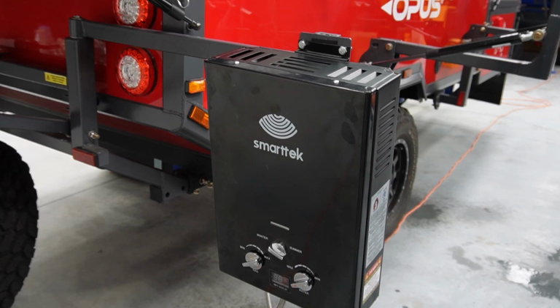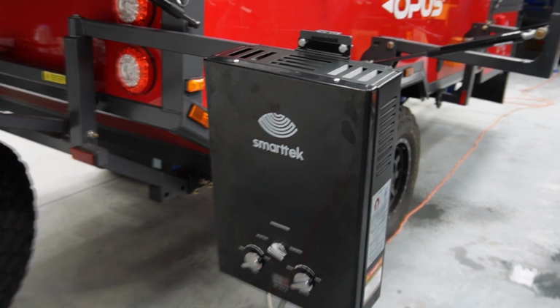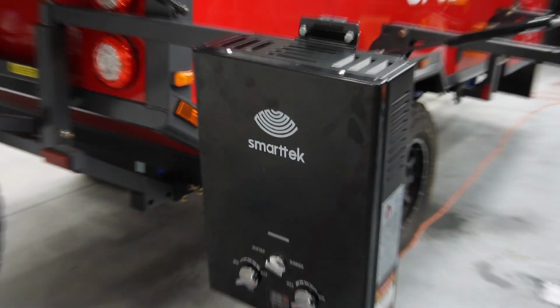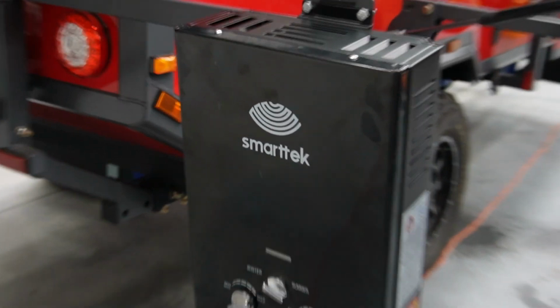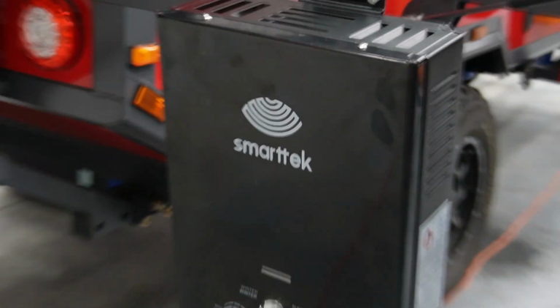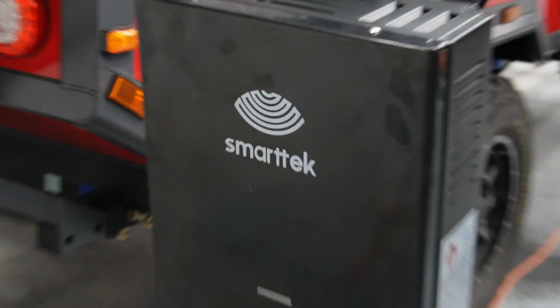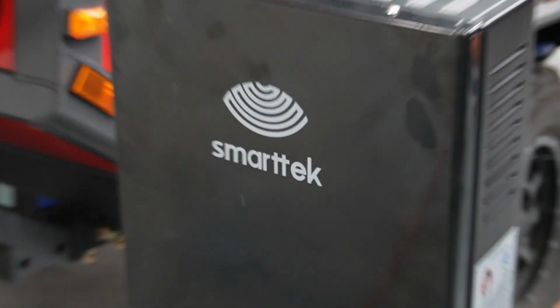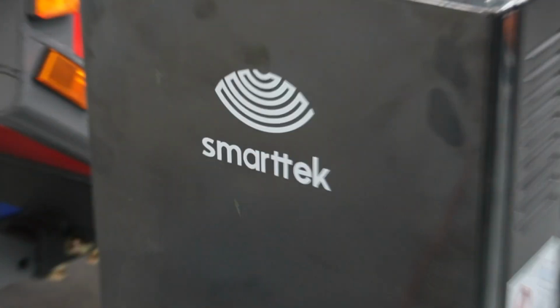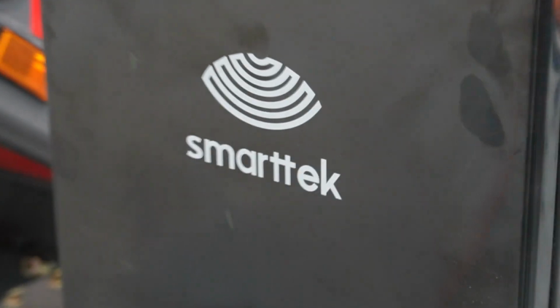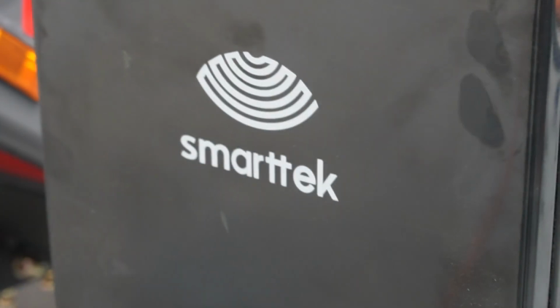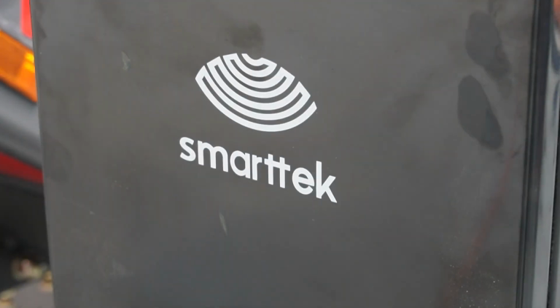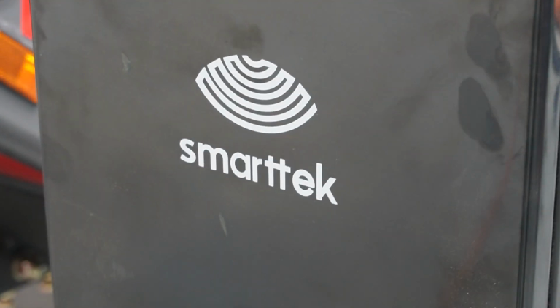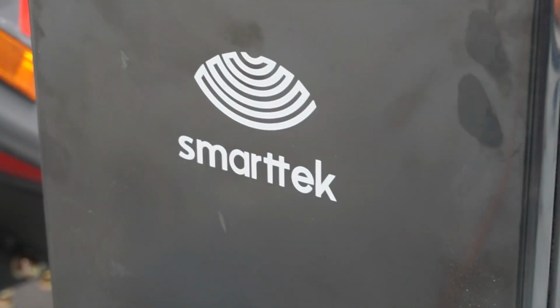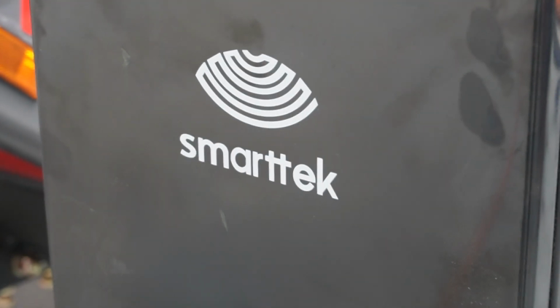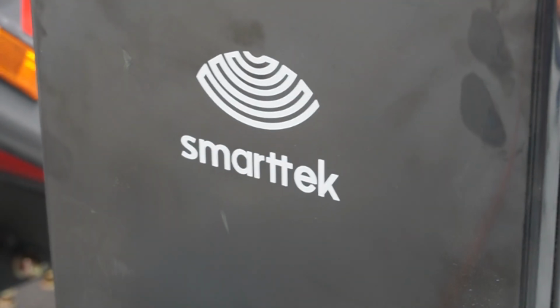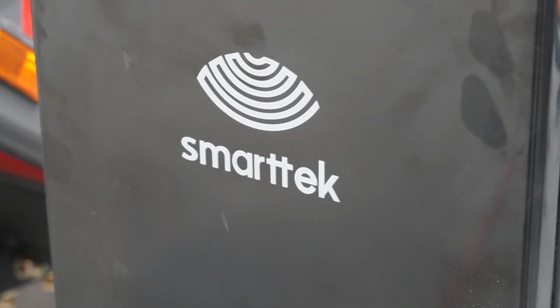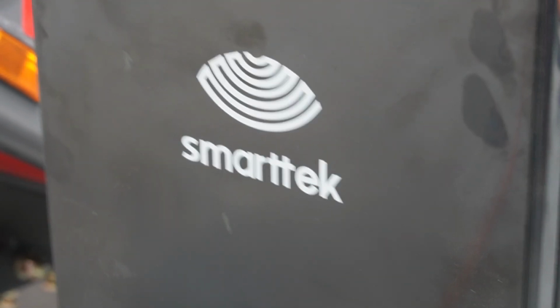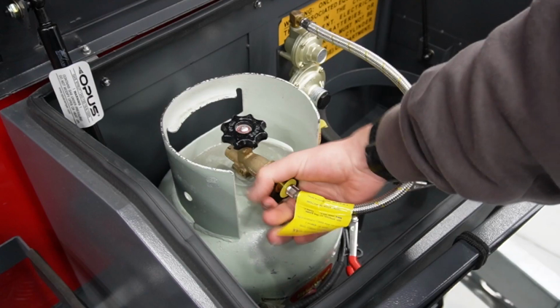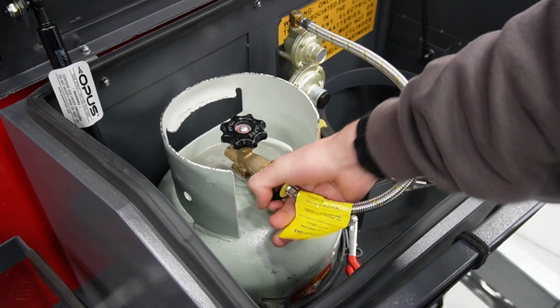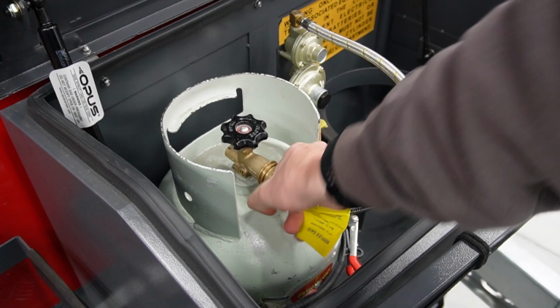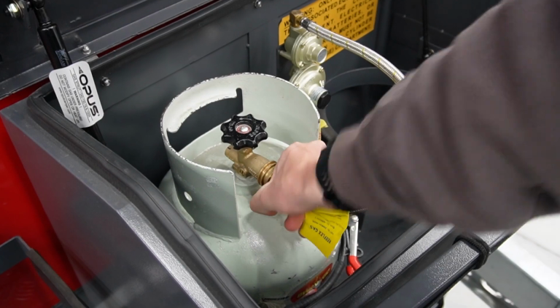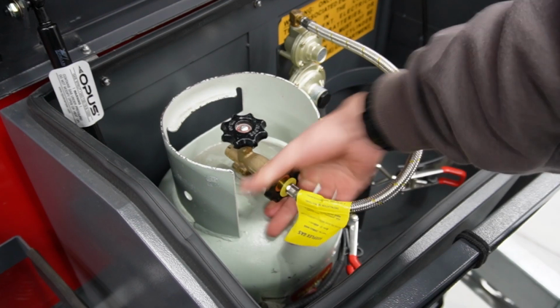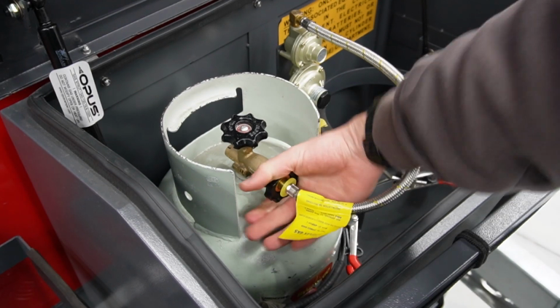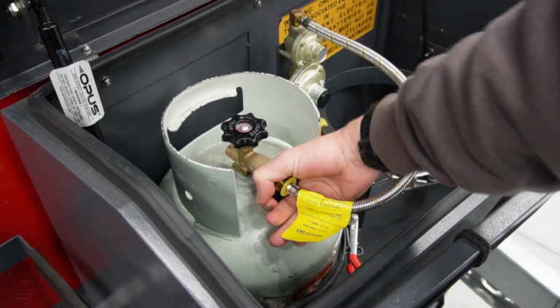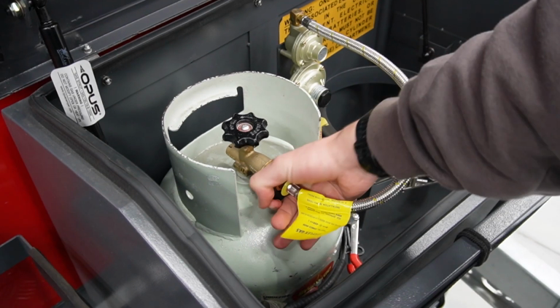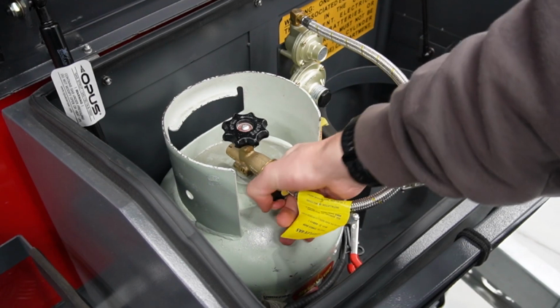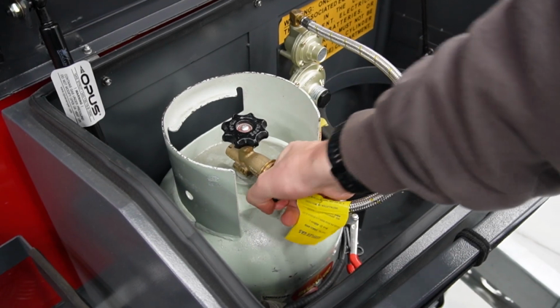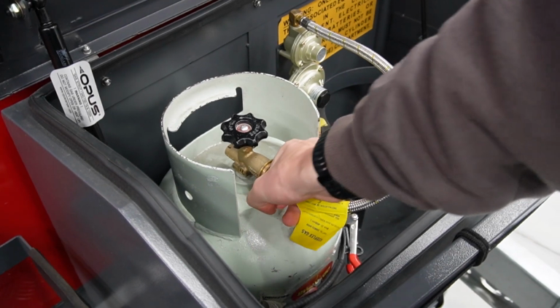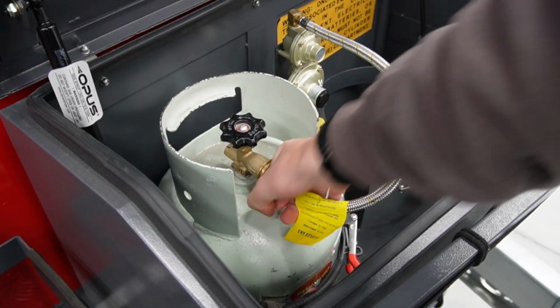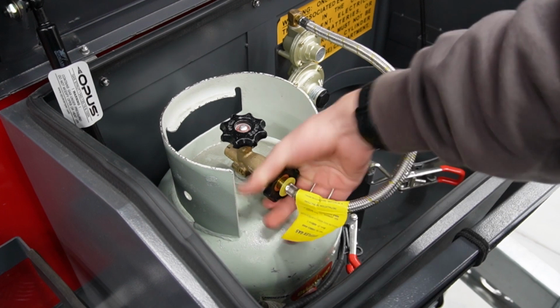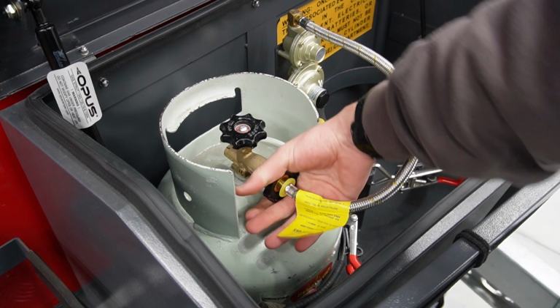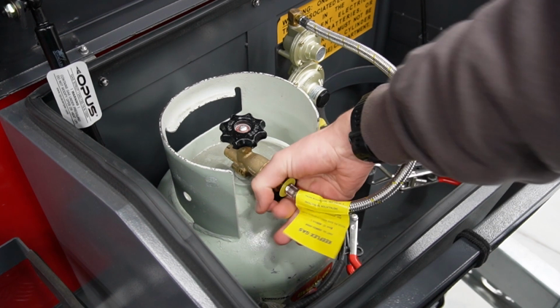Welcome back to the Opus Owners Hub. Today we will show you how to fit the SmartTek hot water system to an OP4.